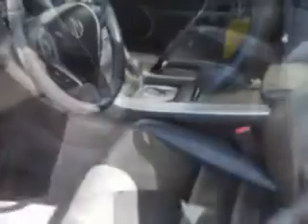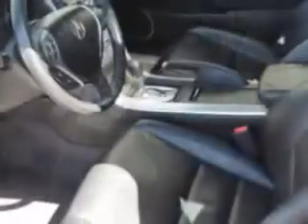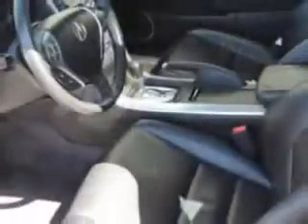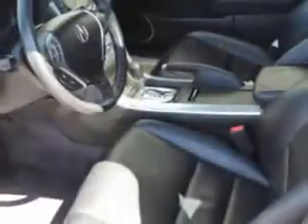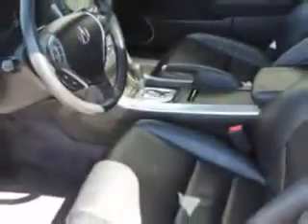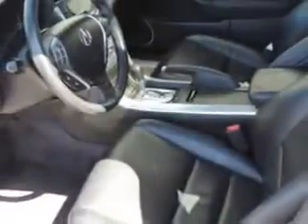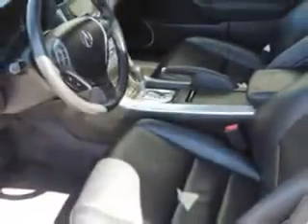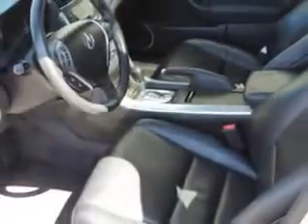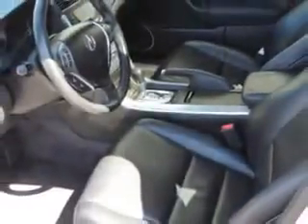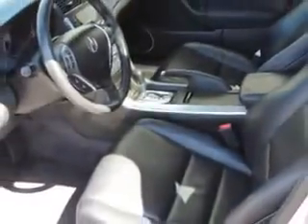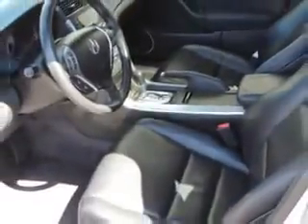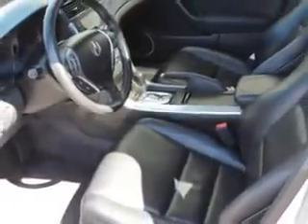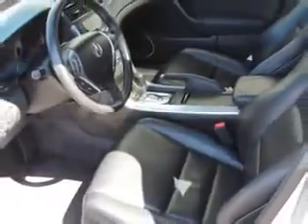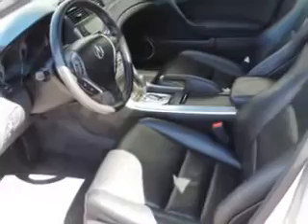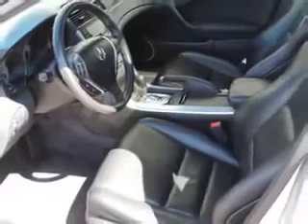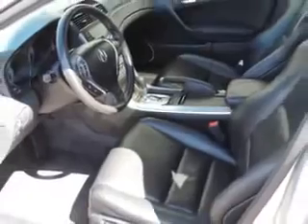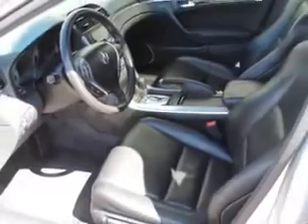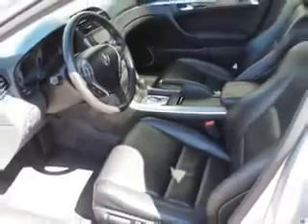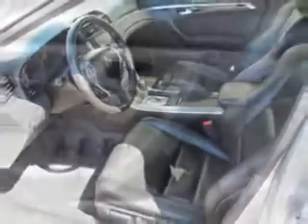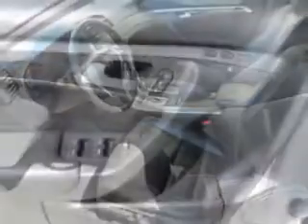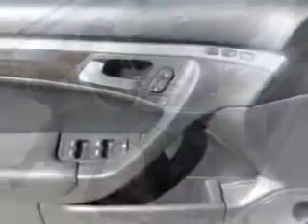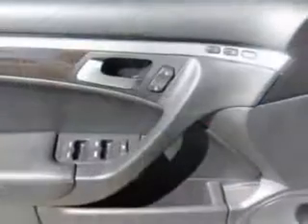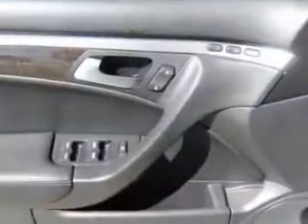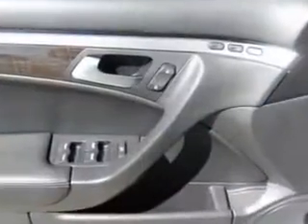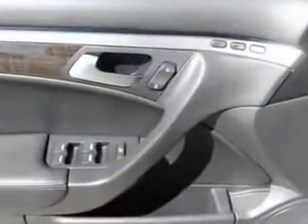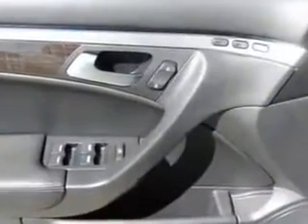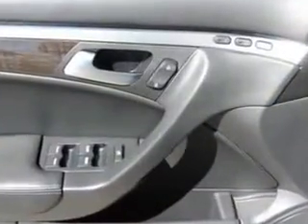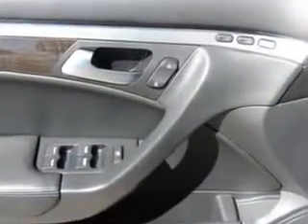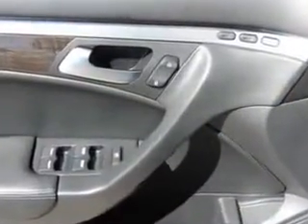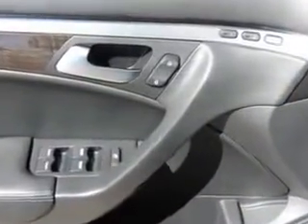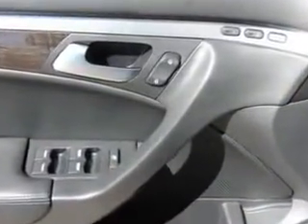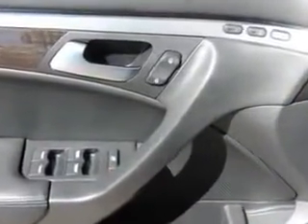Enjoy the drive and have peace of mind in this 07 Acura TL. See us at Woodfield Acura today.